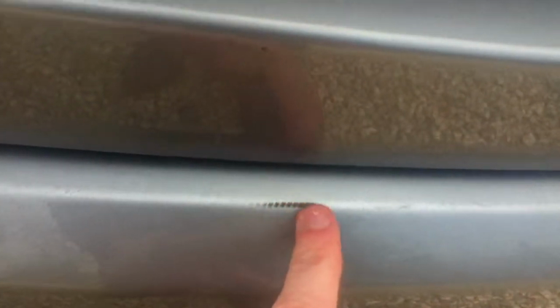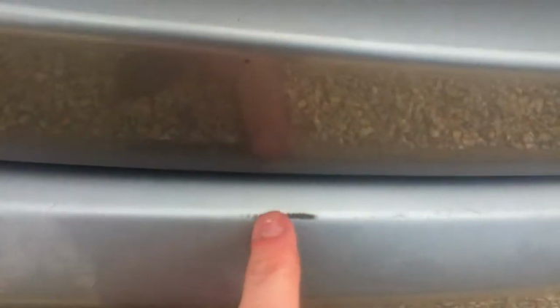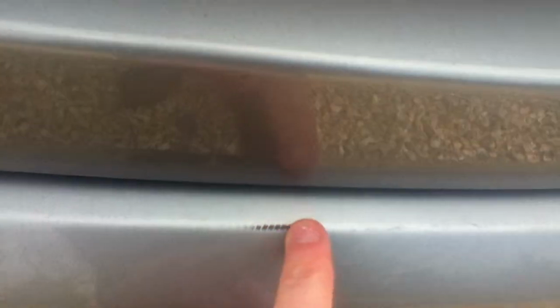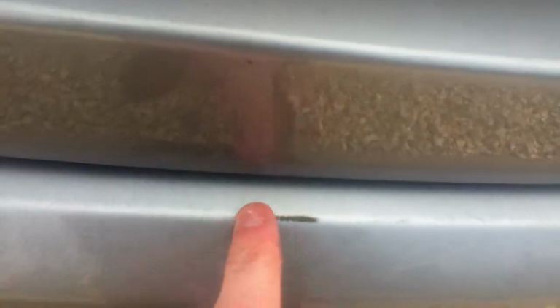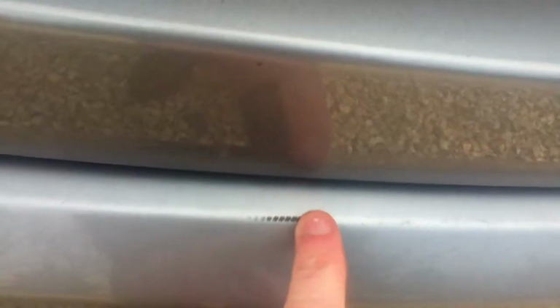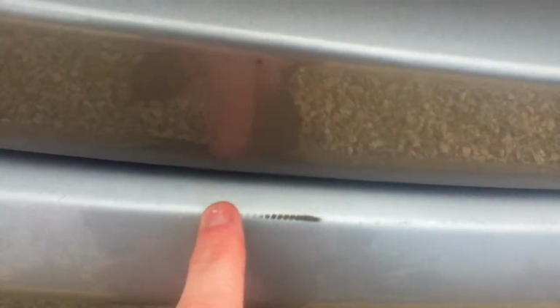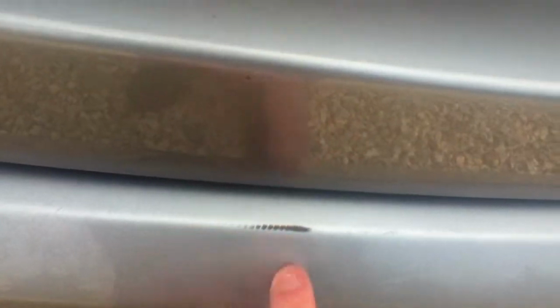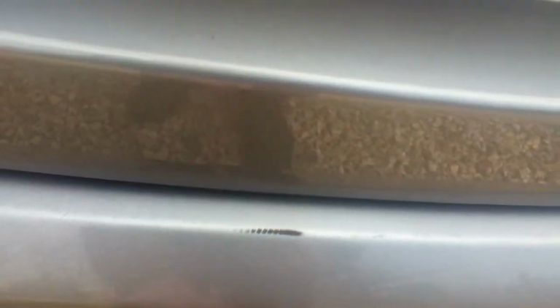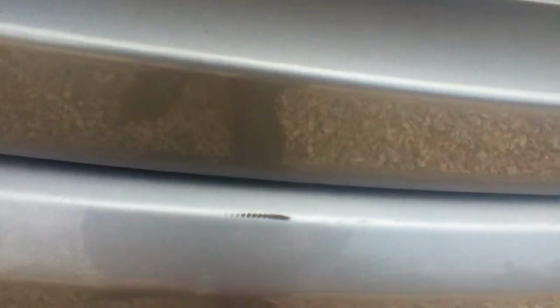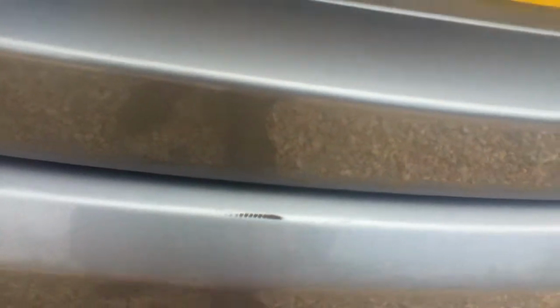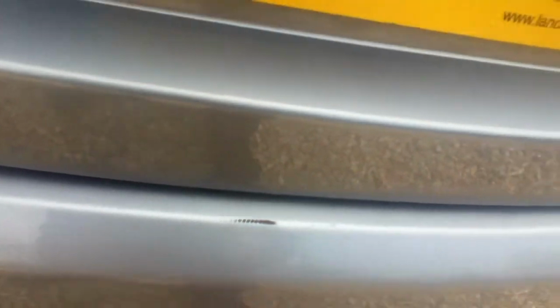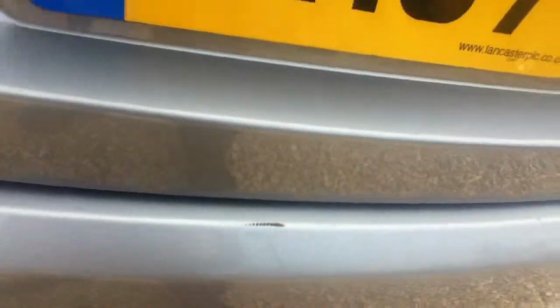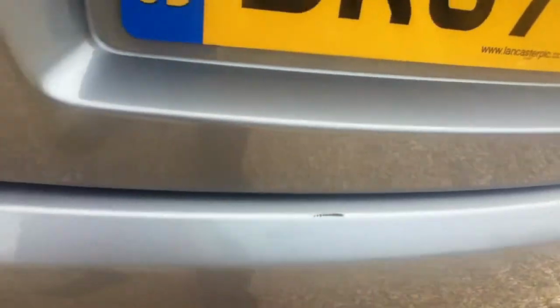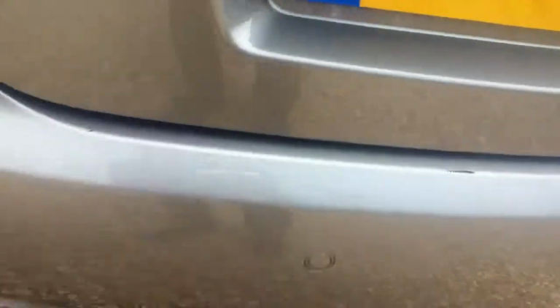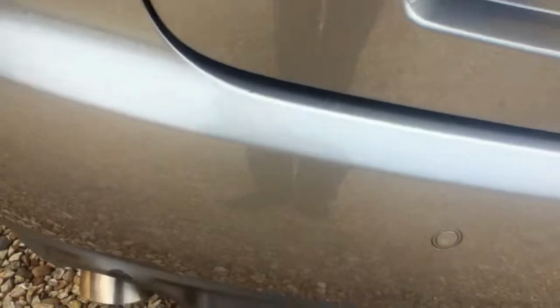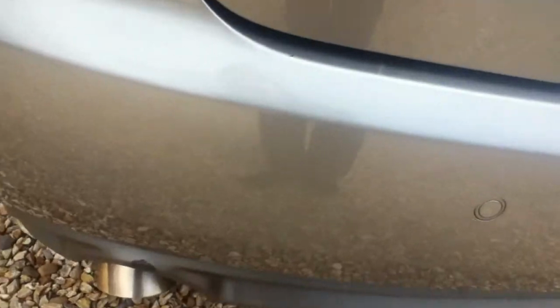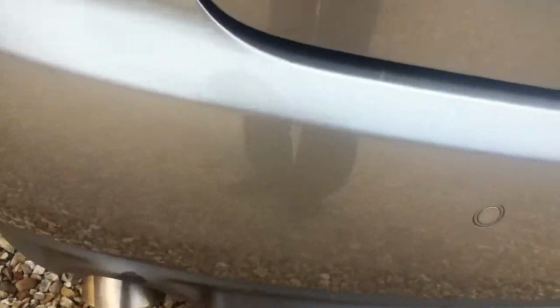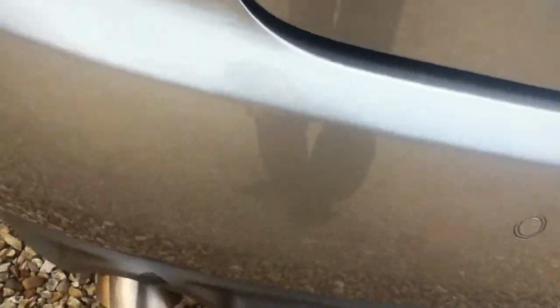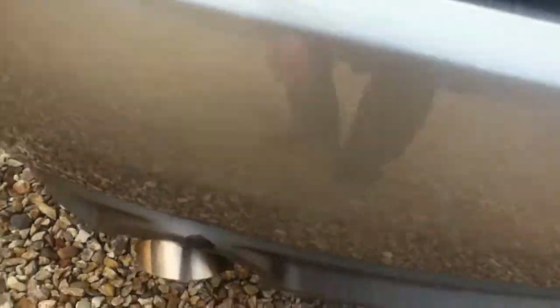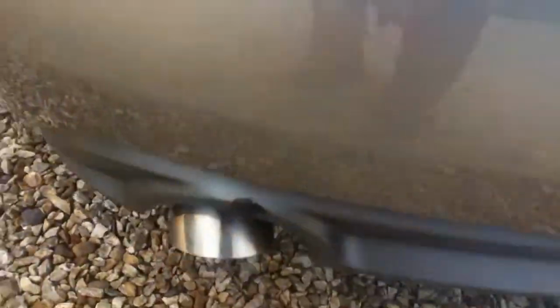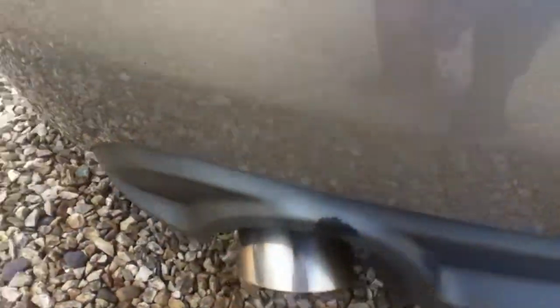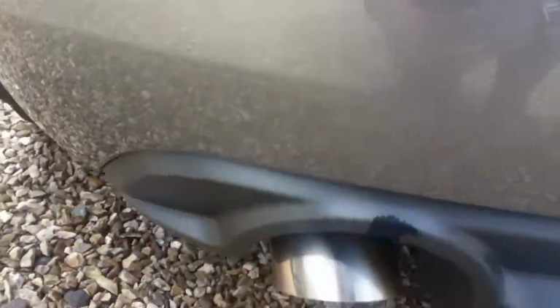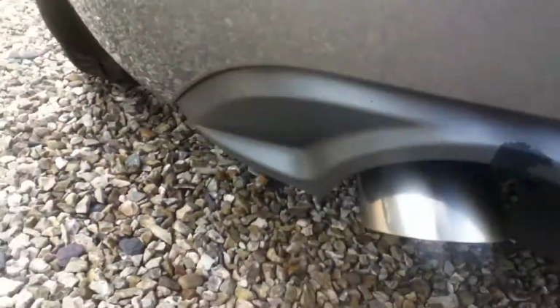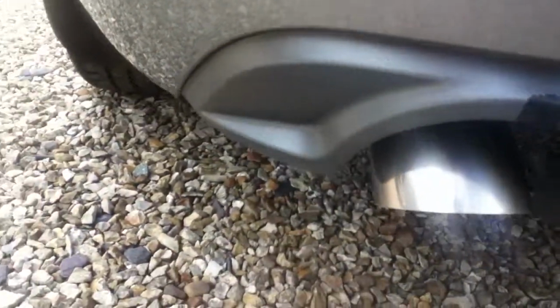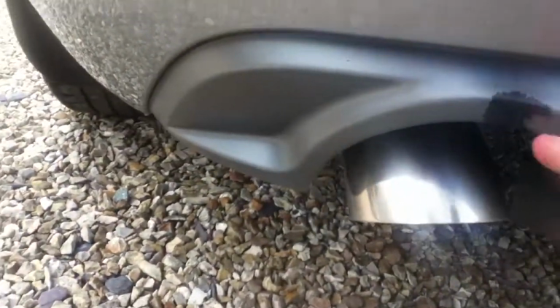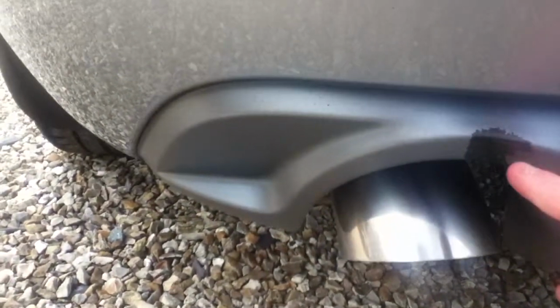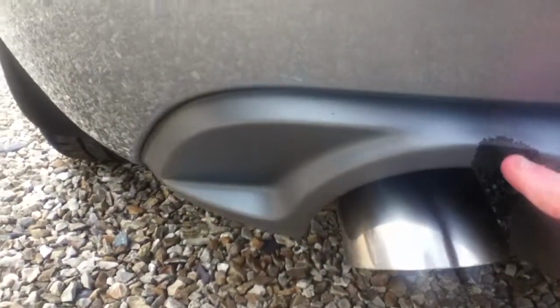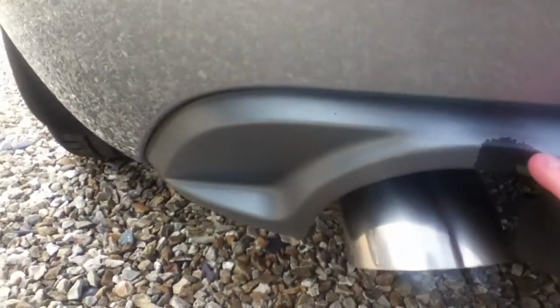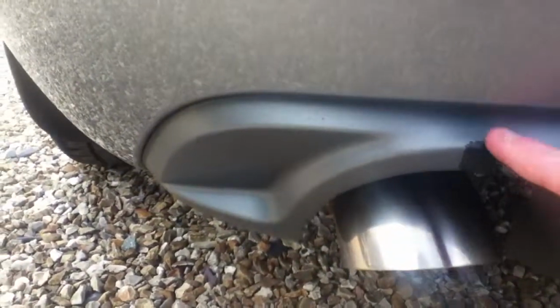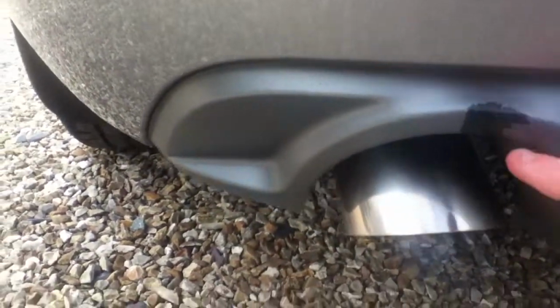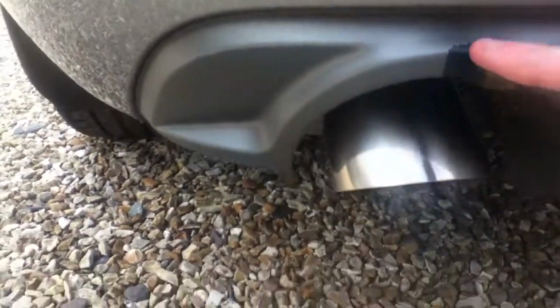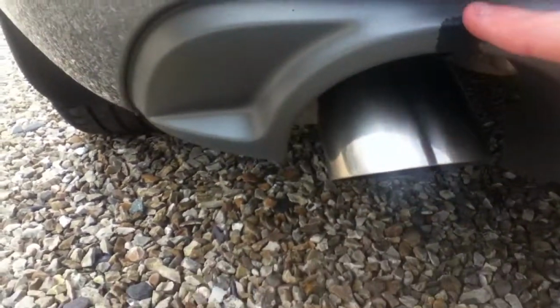There's a mark on the rear bumper, and also down here just above the exhaust pipe.